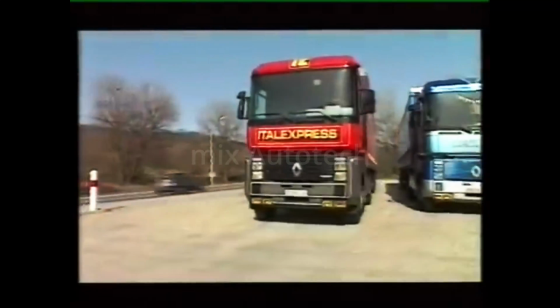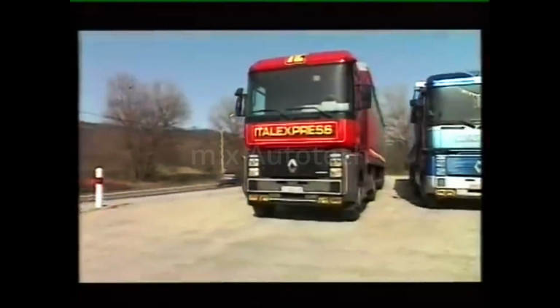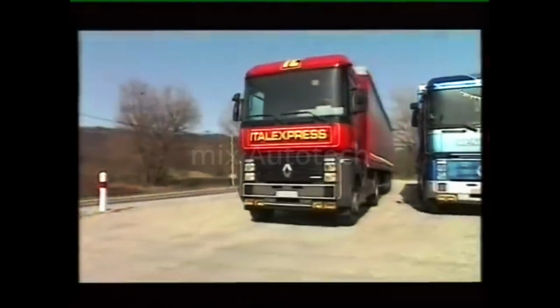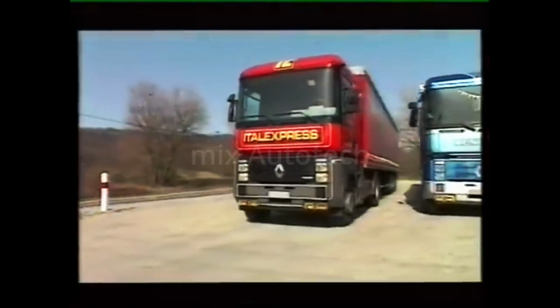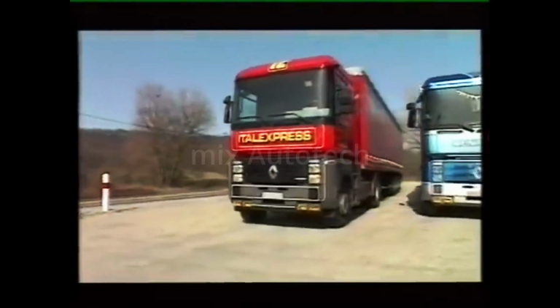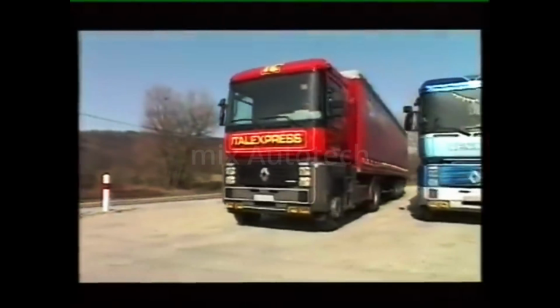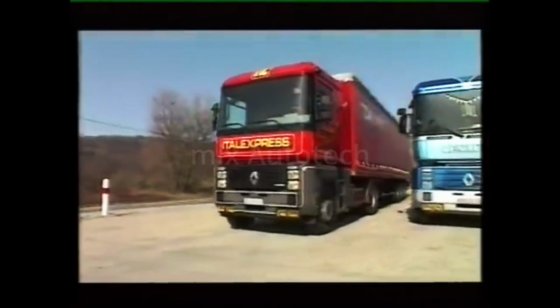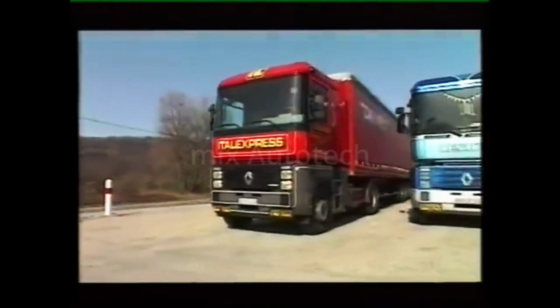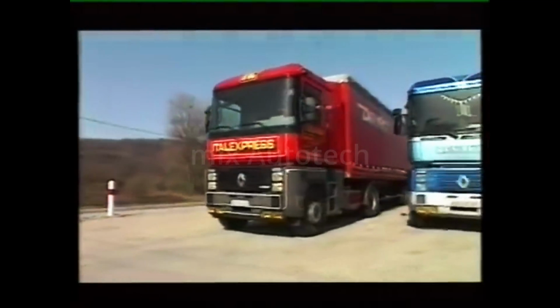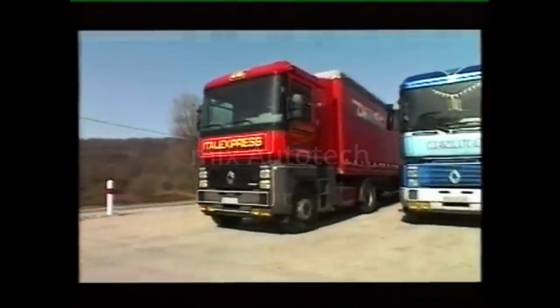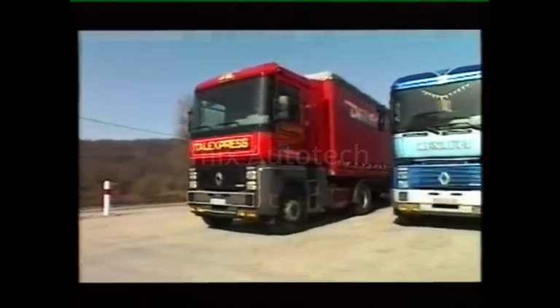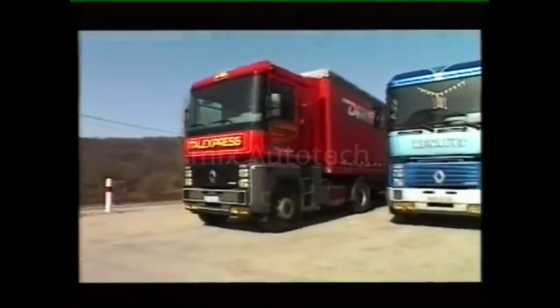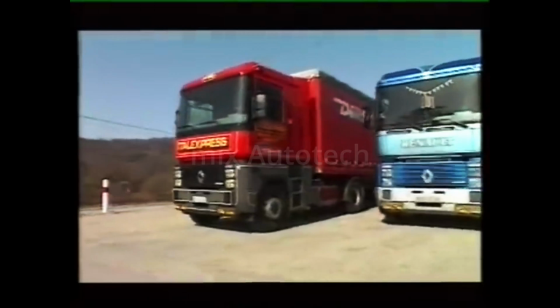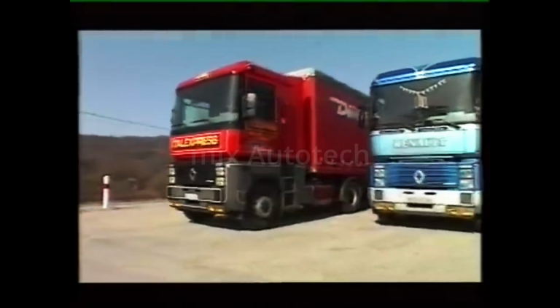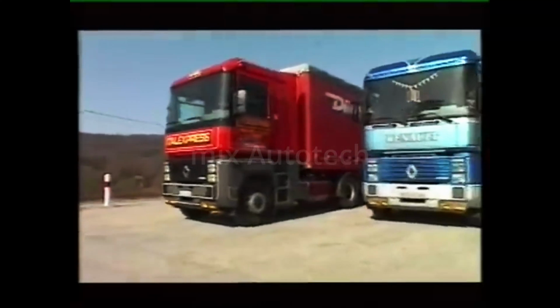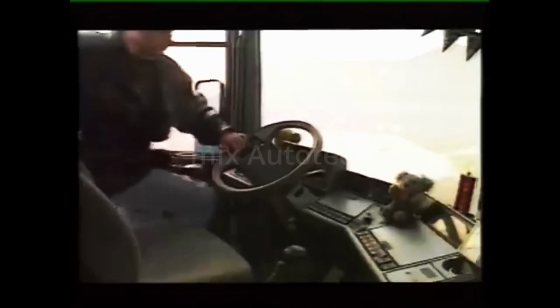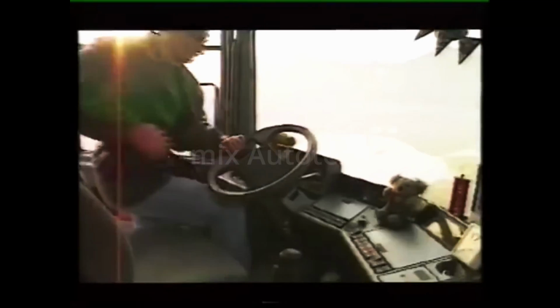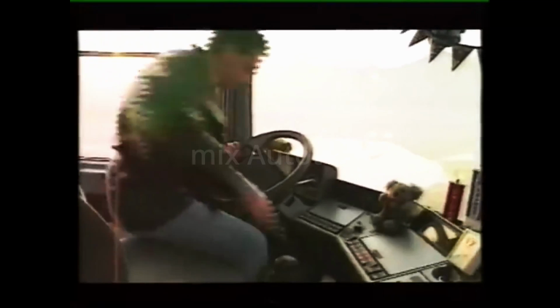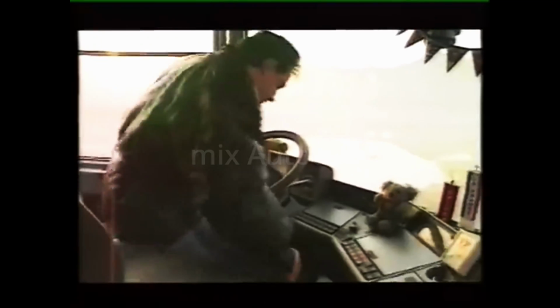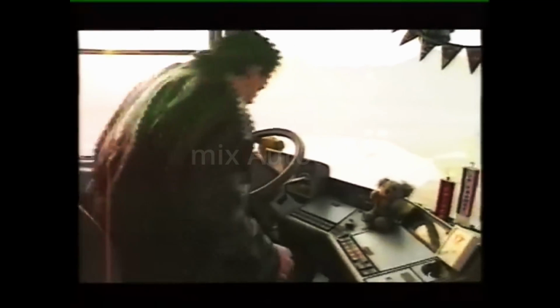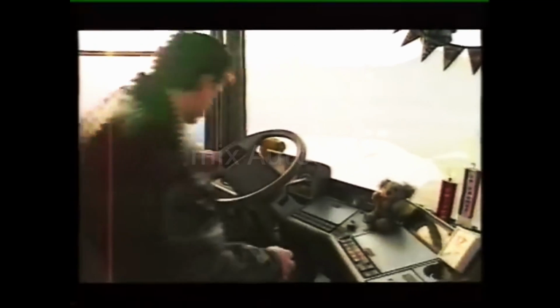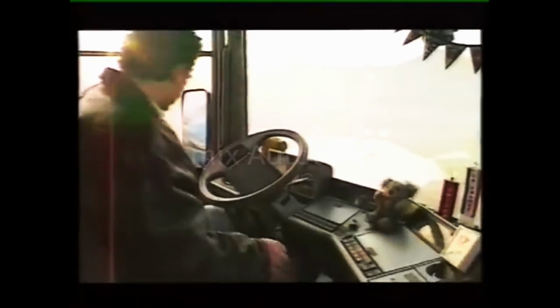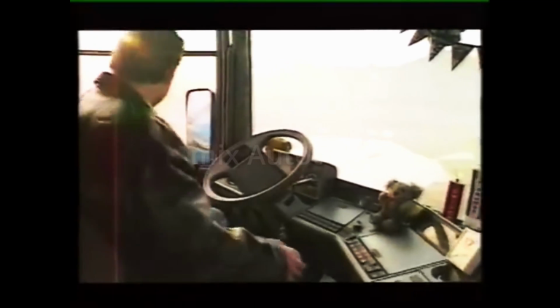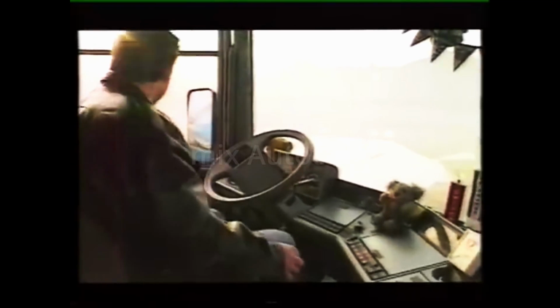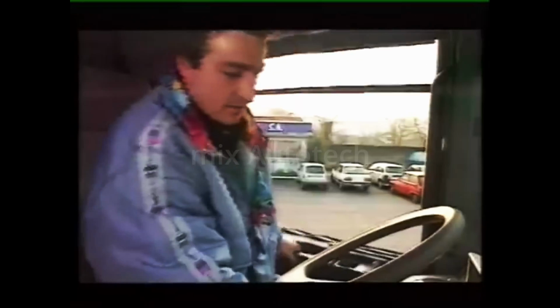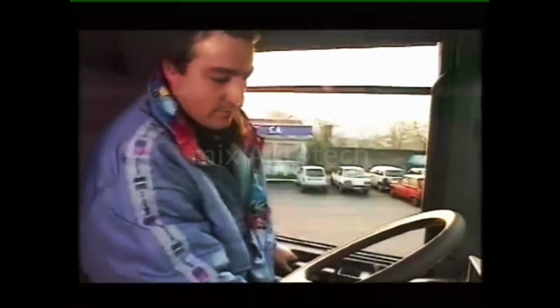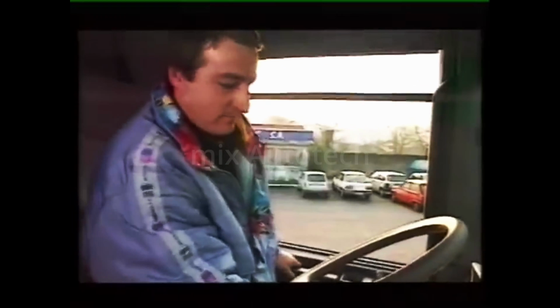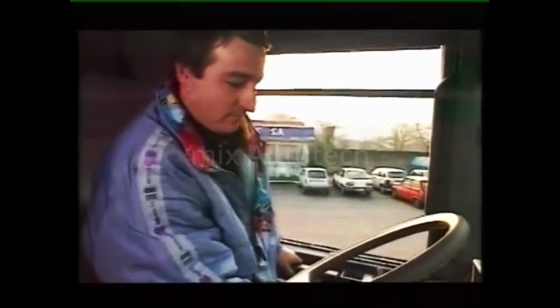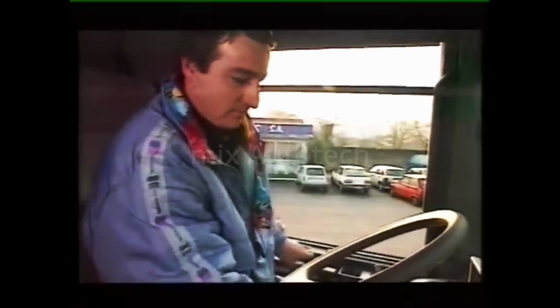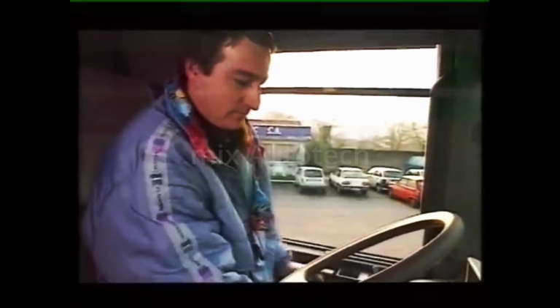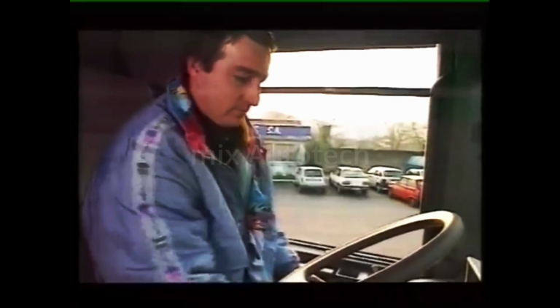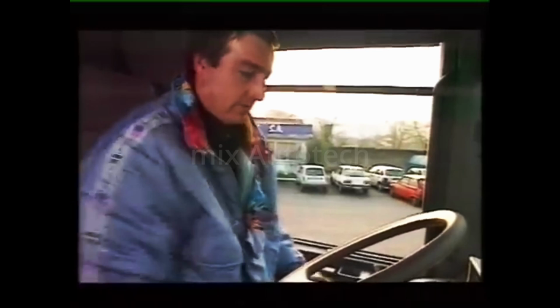After a short stop, these two rigs set off again. The blue rig is fitted with a Telma retarder. The red one is not.